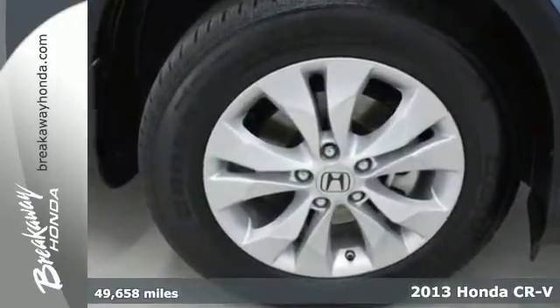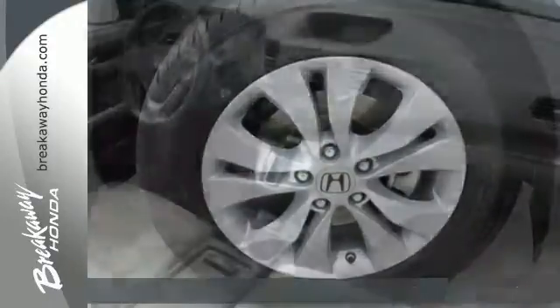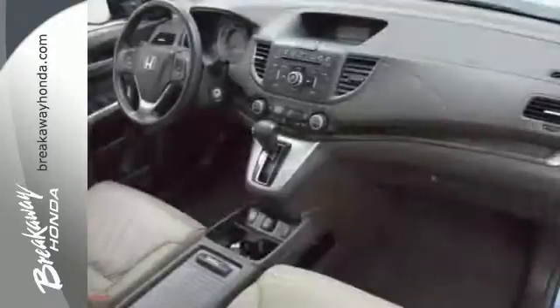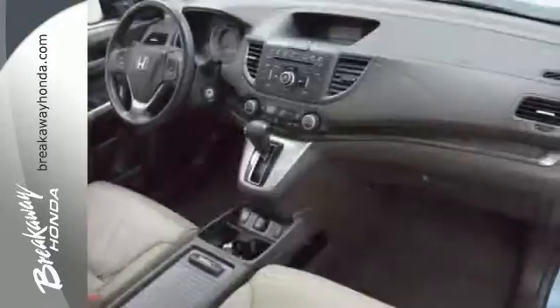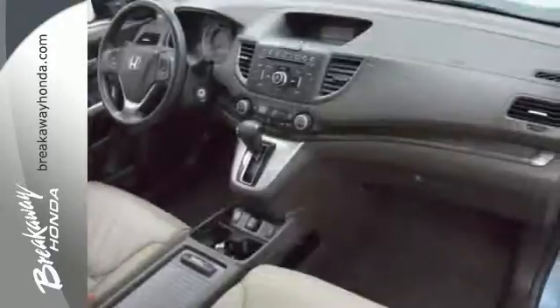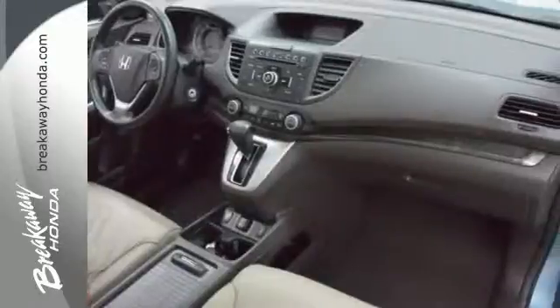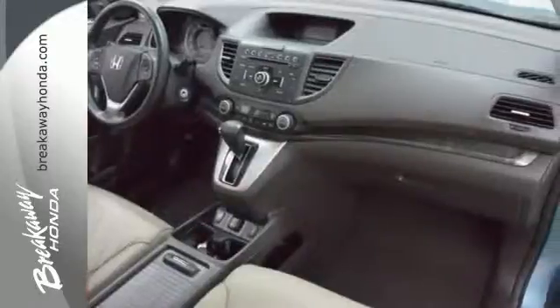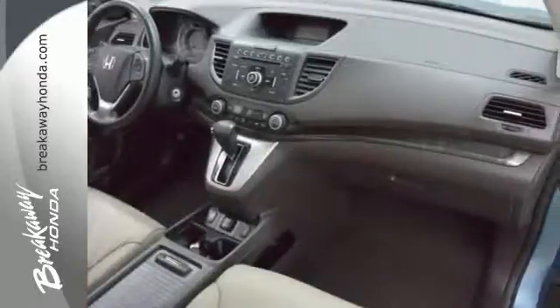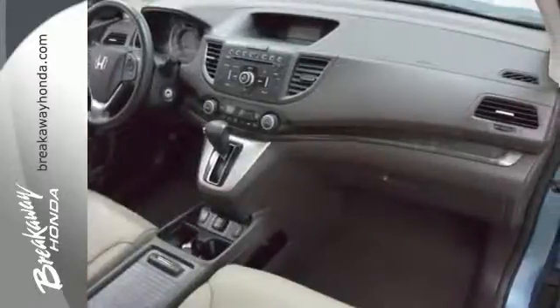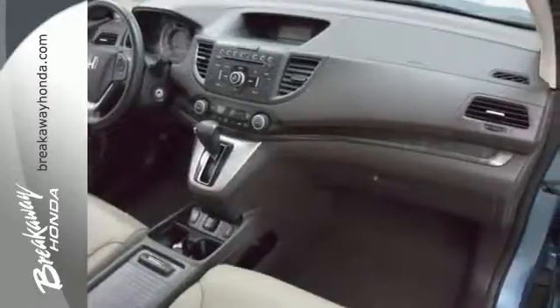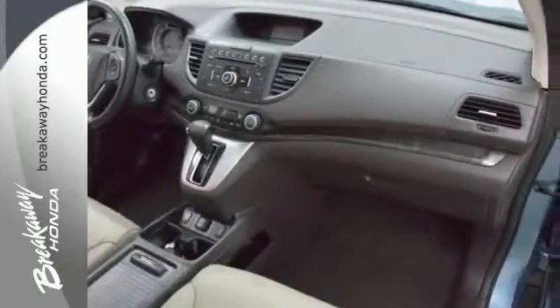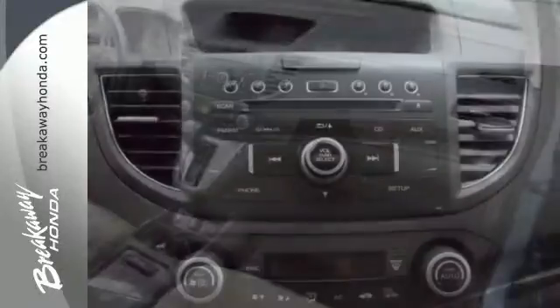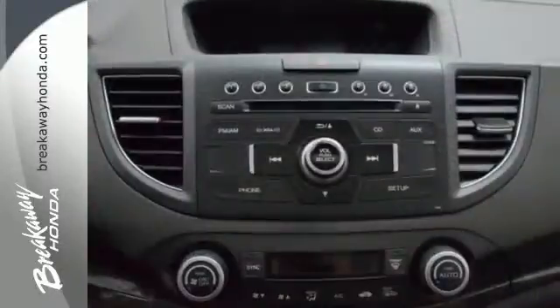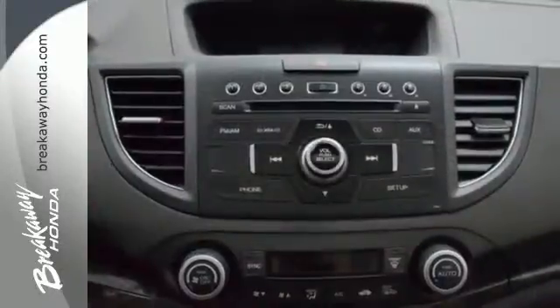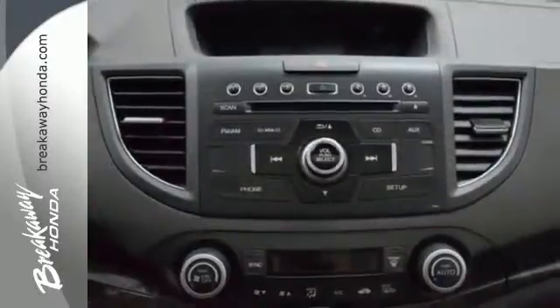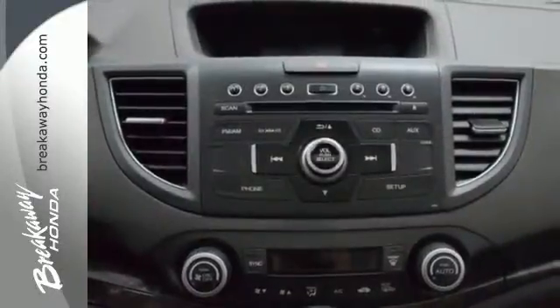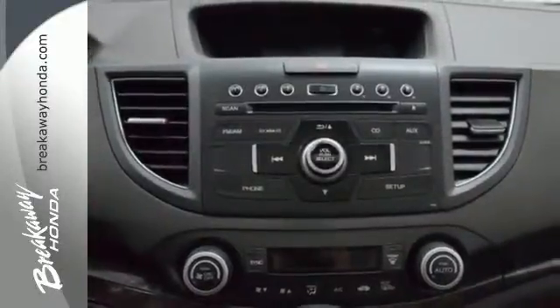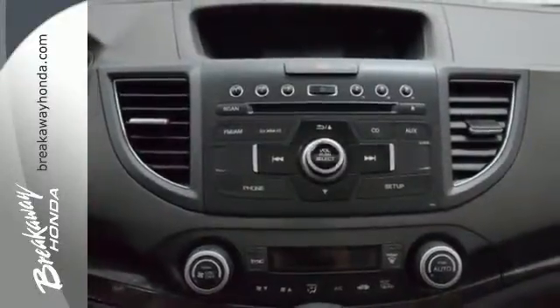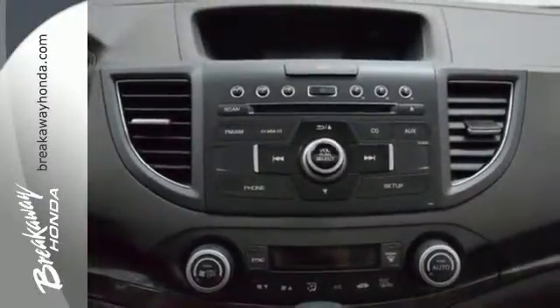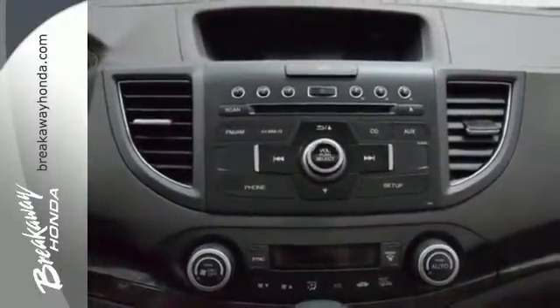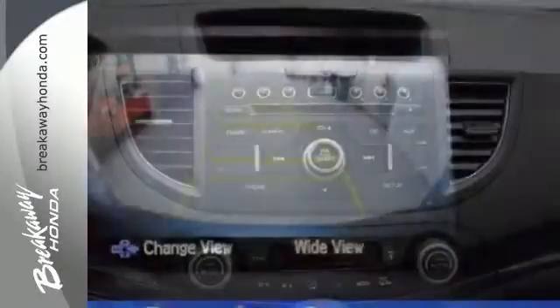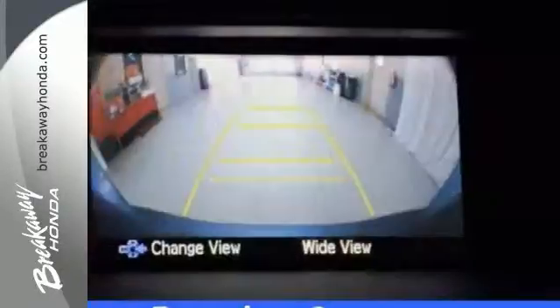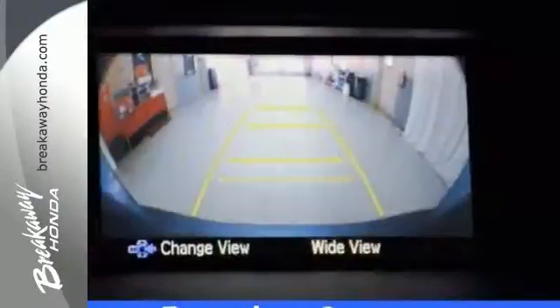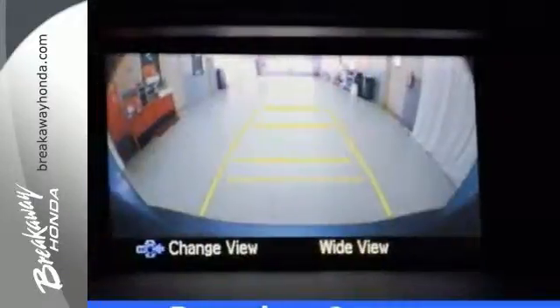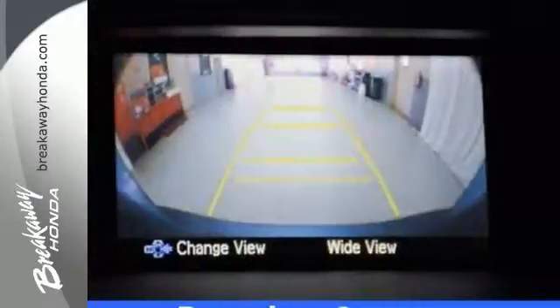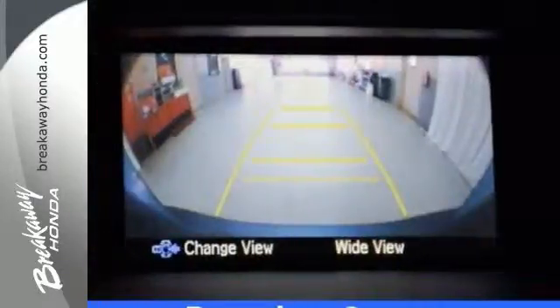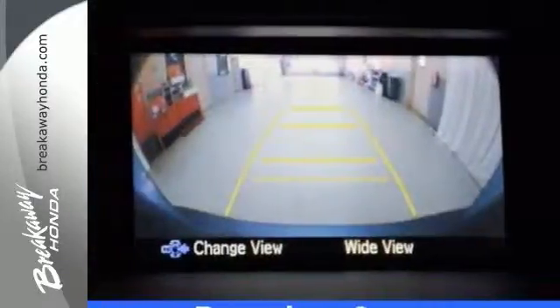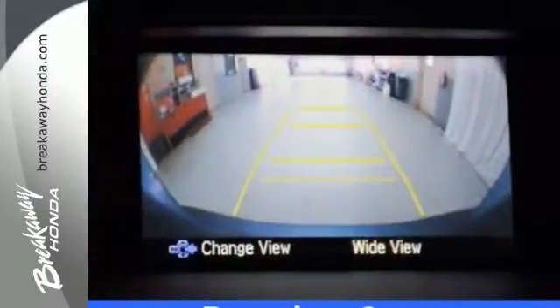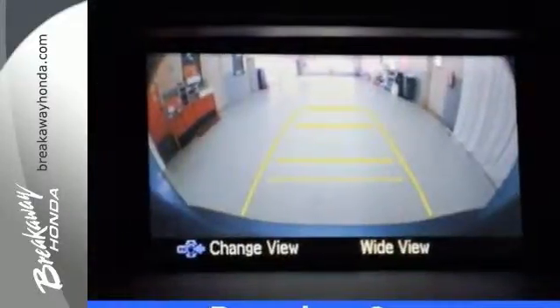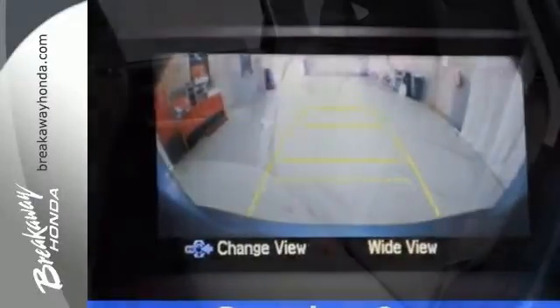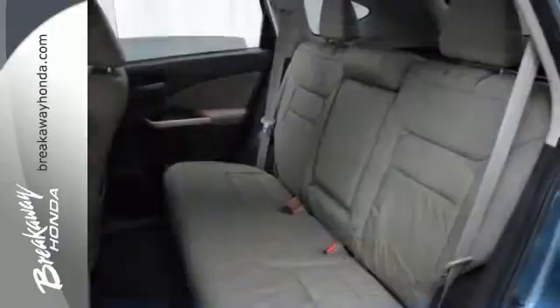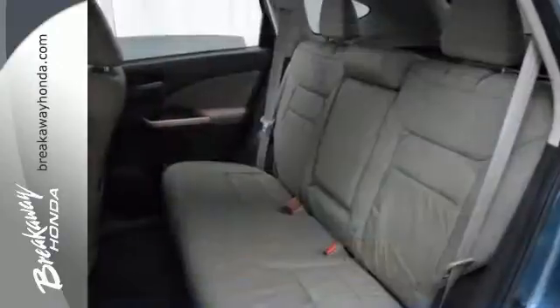Features include heated mirrors, Bluetooth, and a rear view camera. The CR-V is the SUV you've been searching for. Come check this one out today.